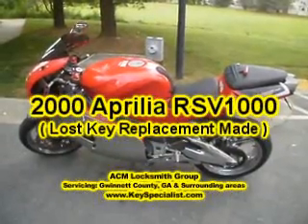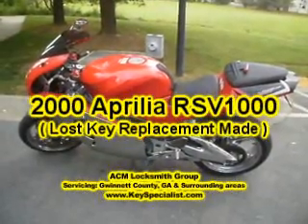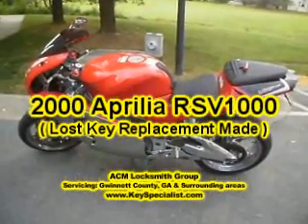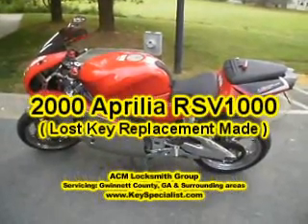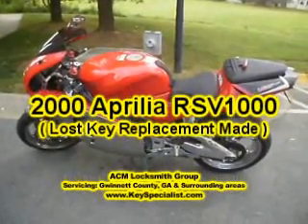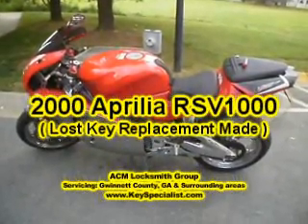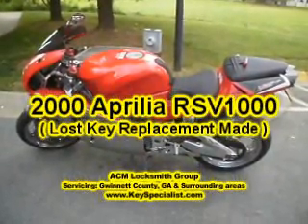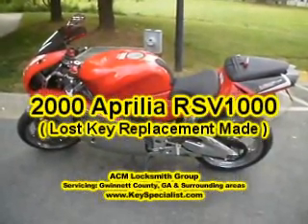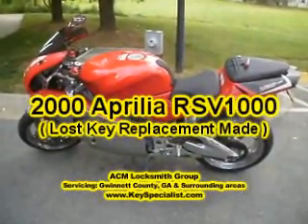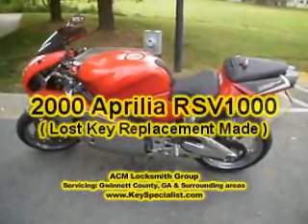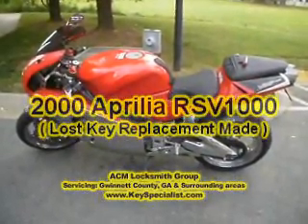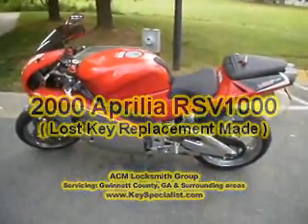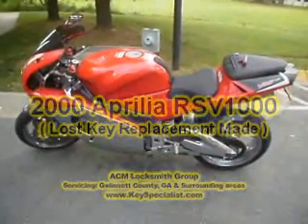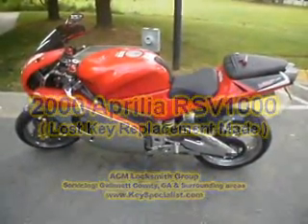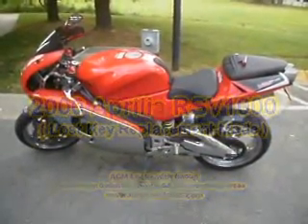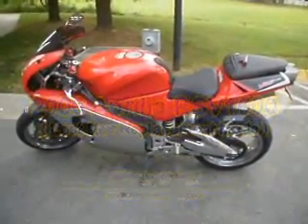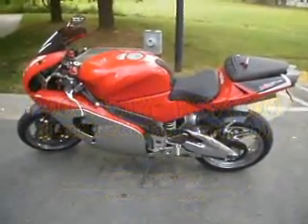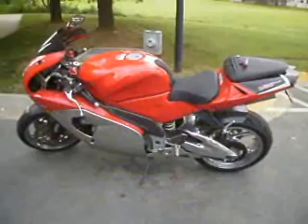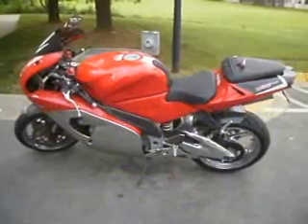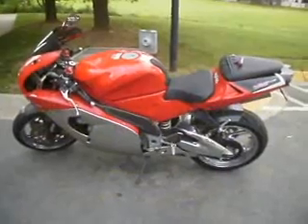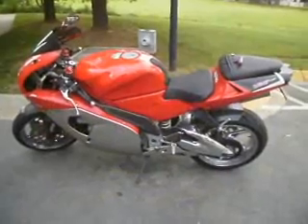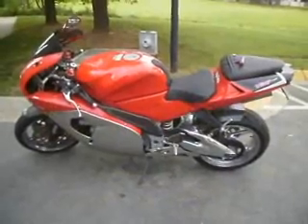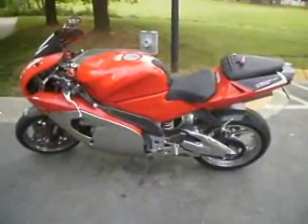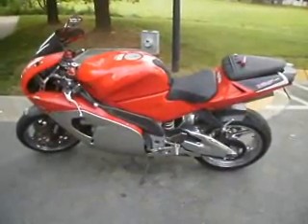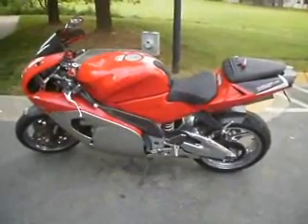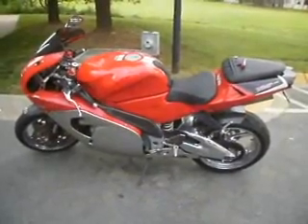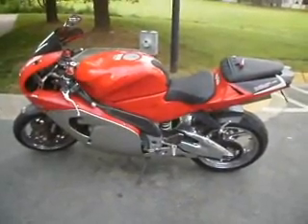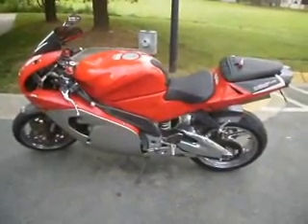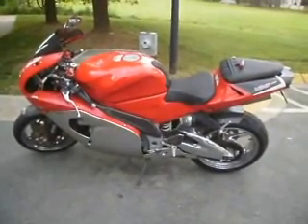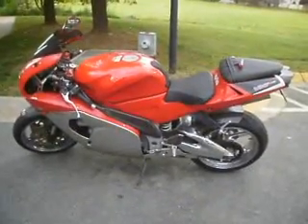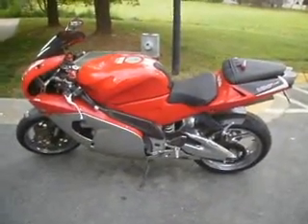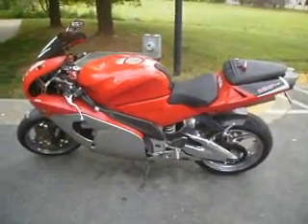Here we have a 2000 Aprilia RSV1000 lost key situation. In a few minutes, we'll make a key to it.